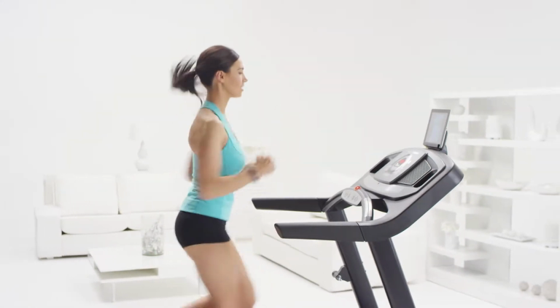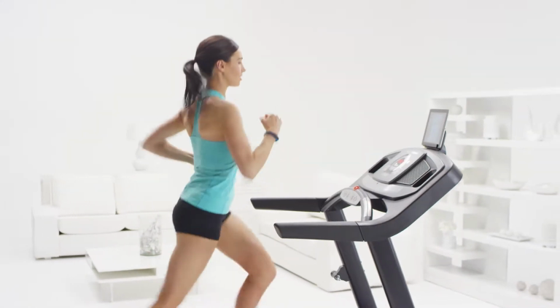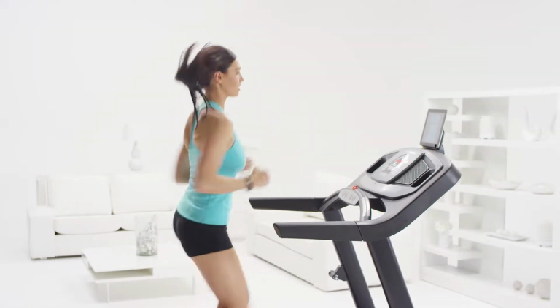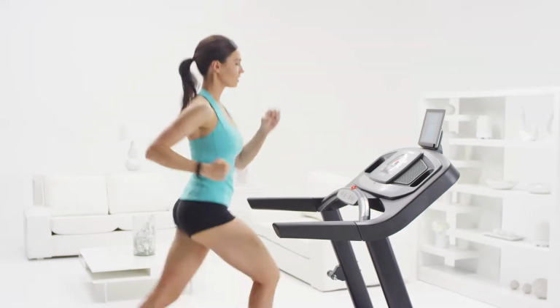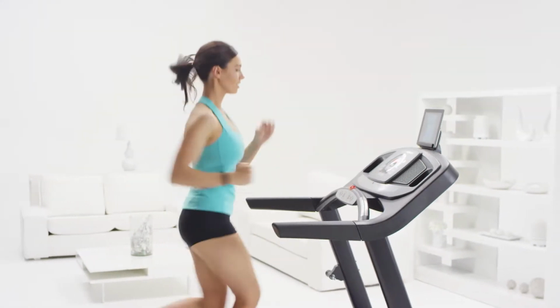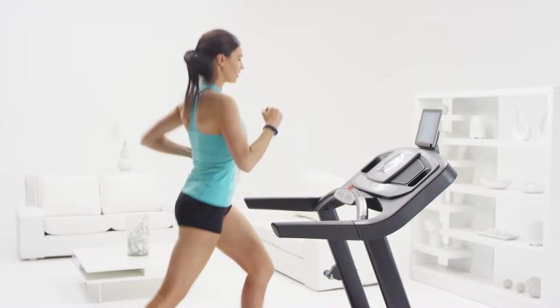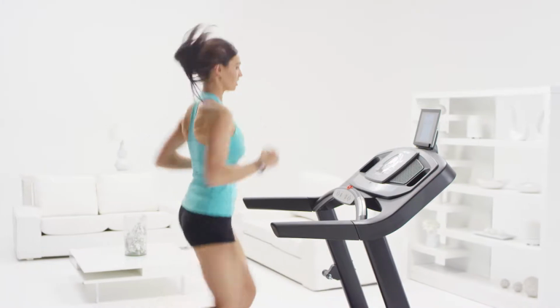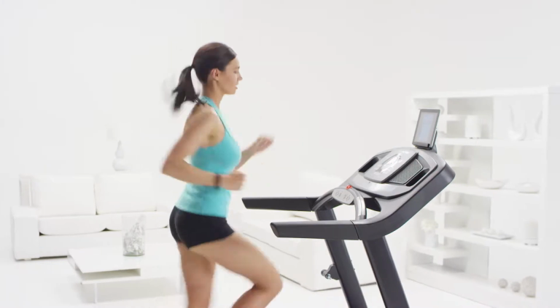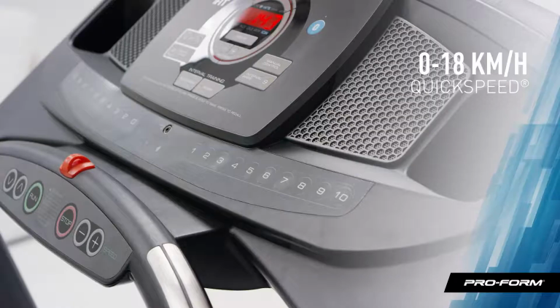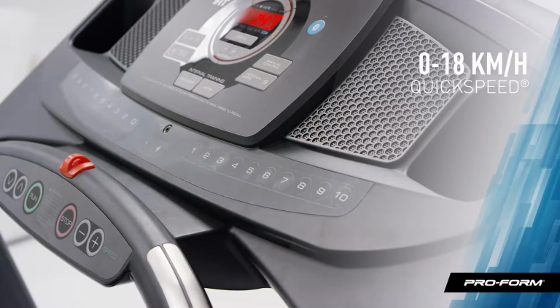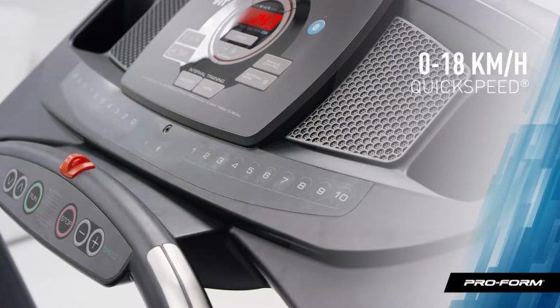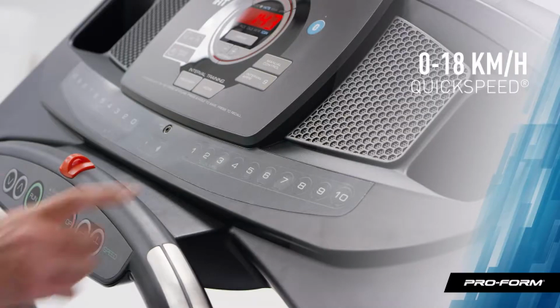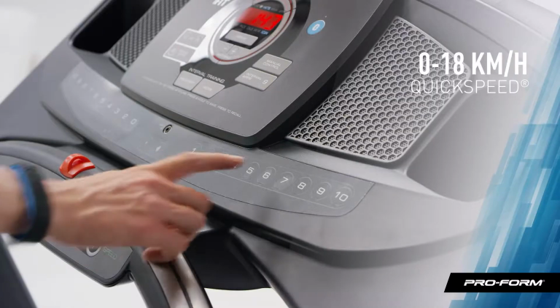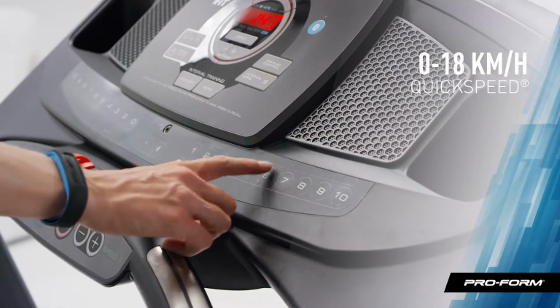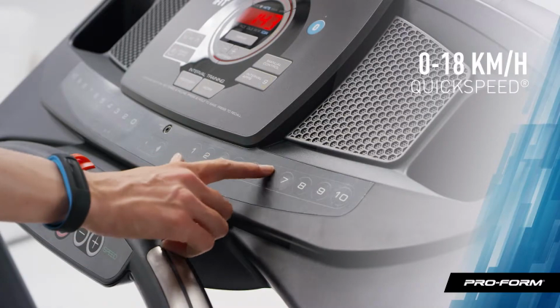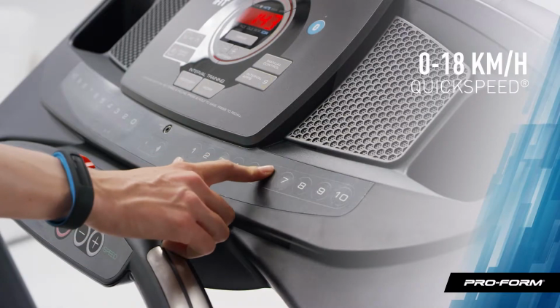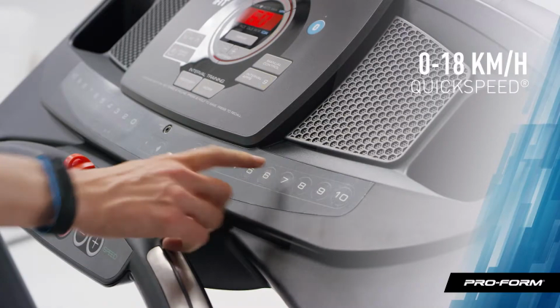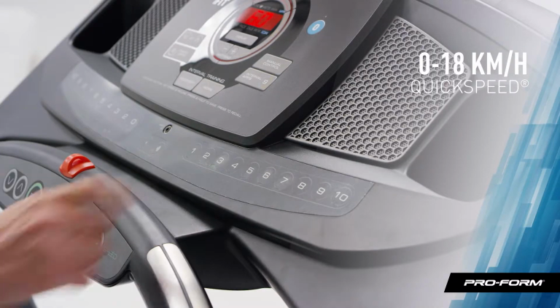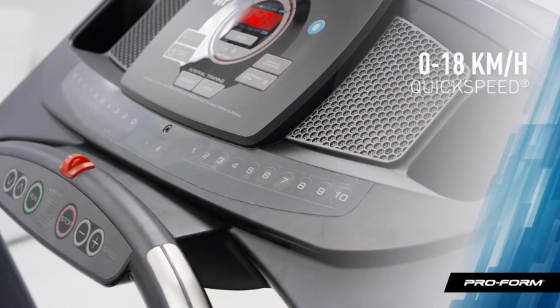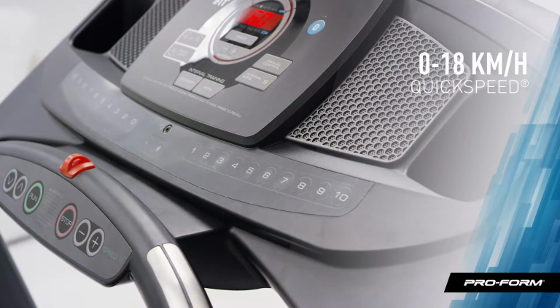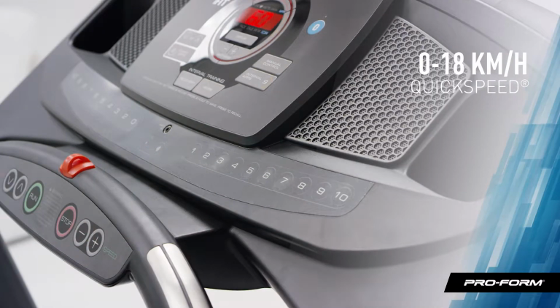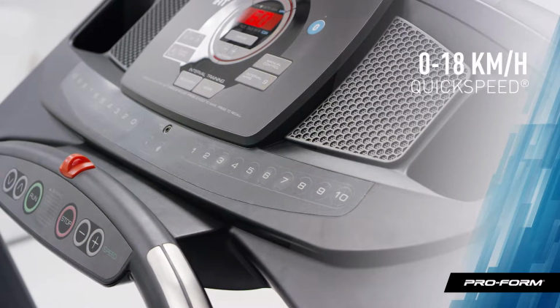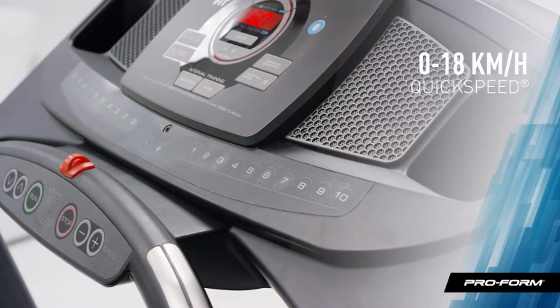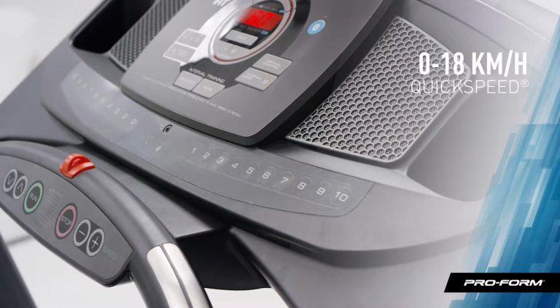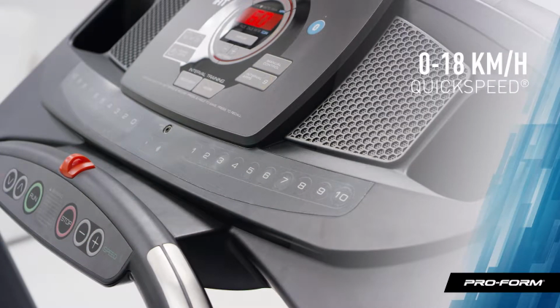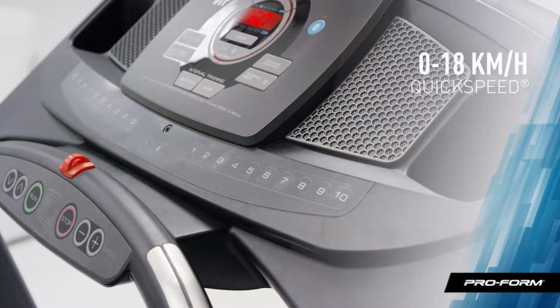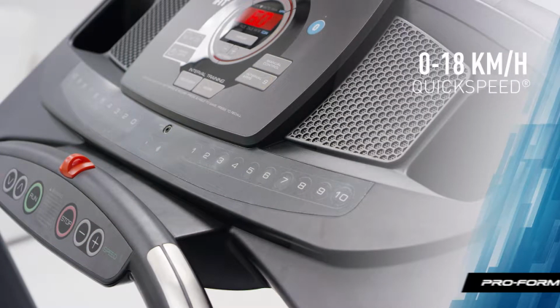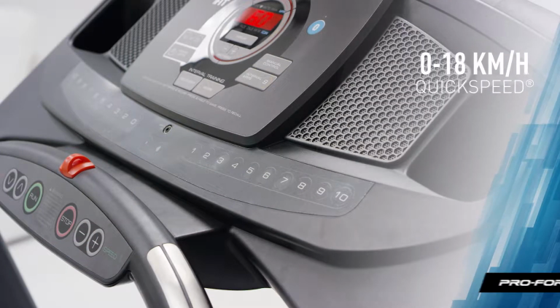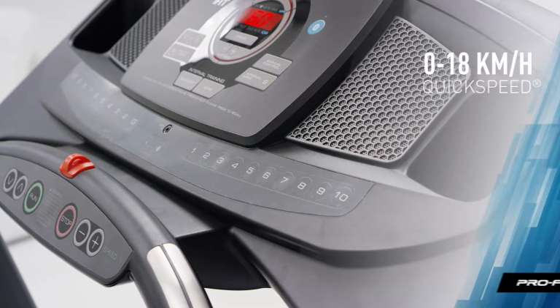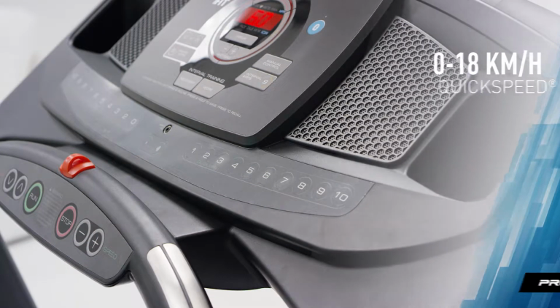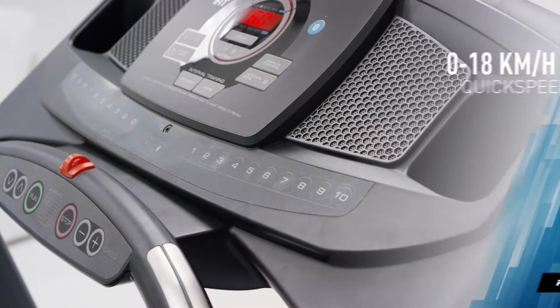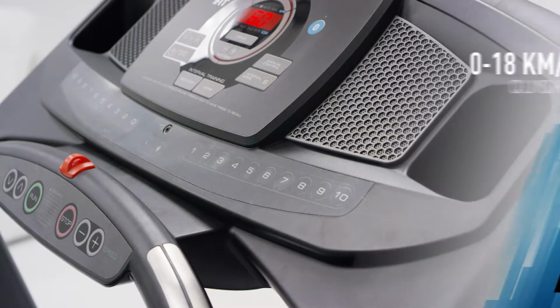You'll love the quick speed buttons. With just one touch, you can jump to any speed — no more scrolling.